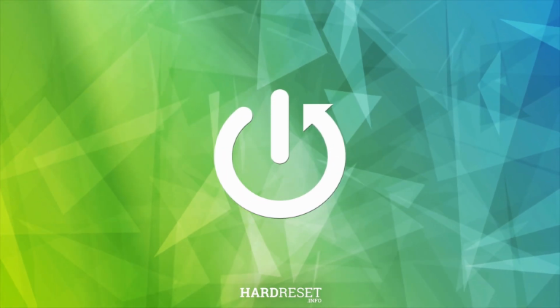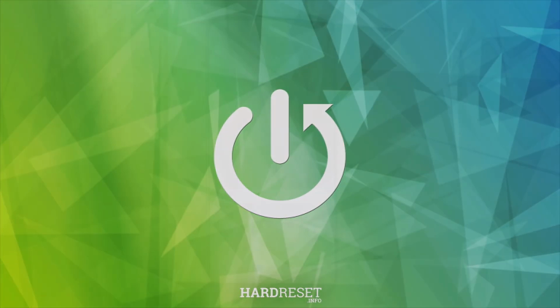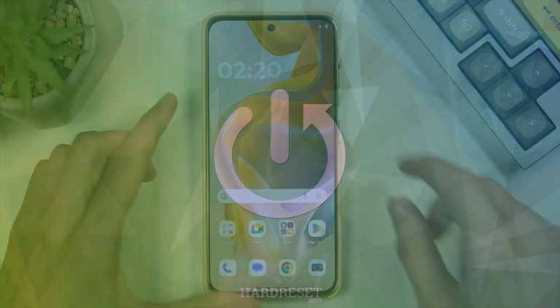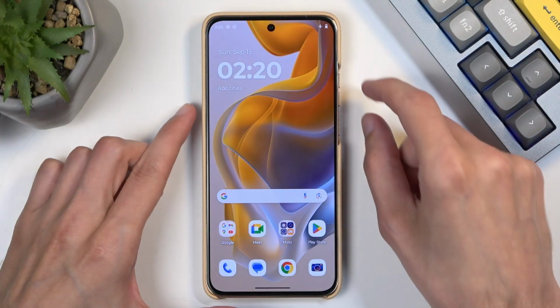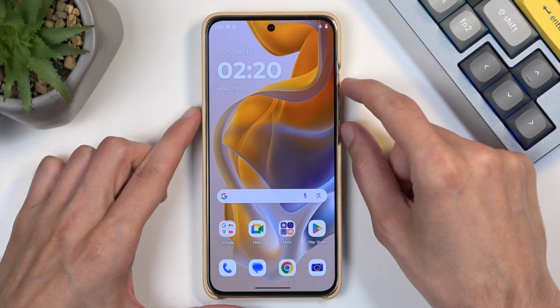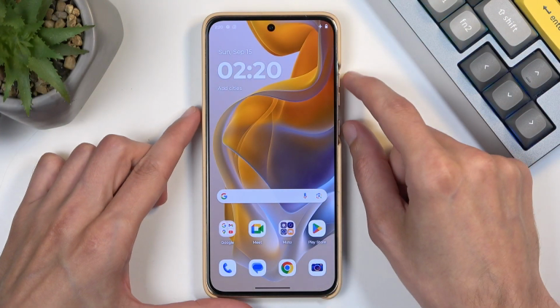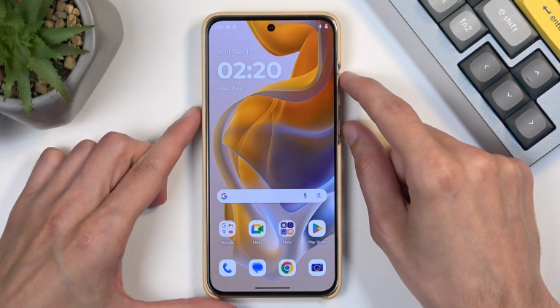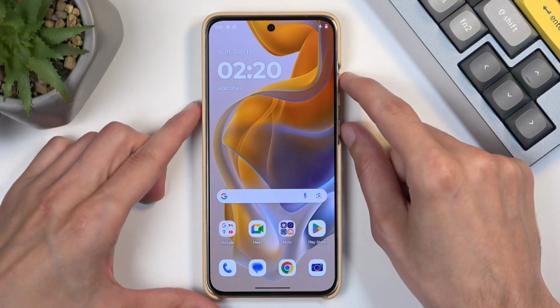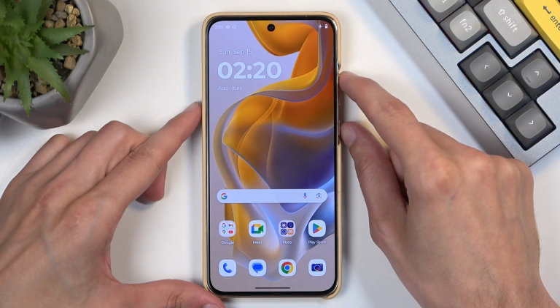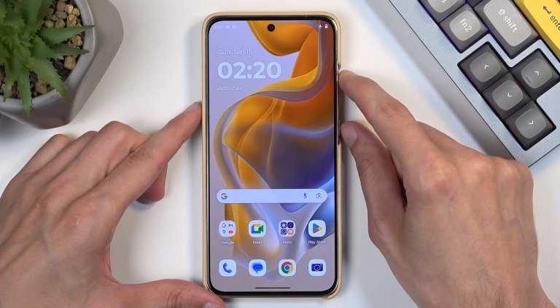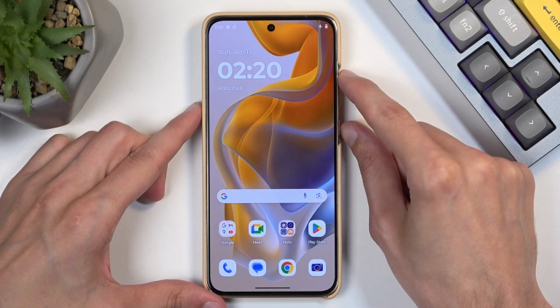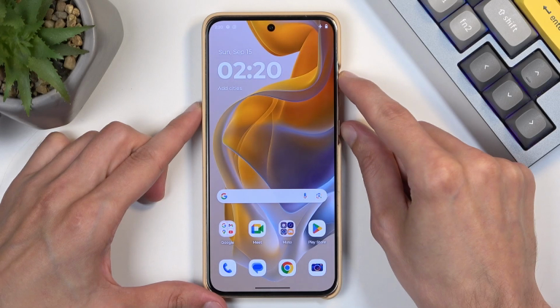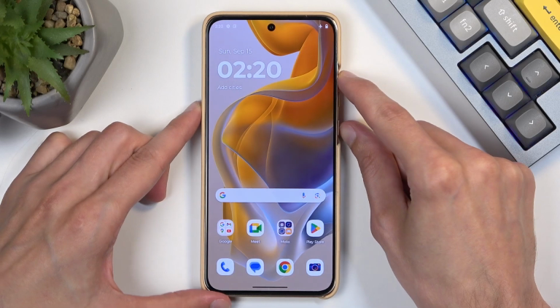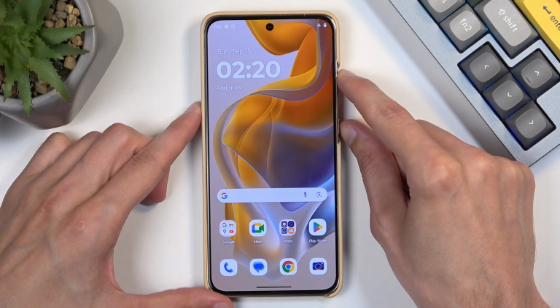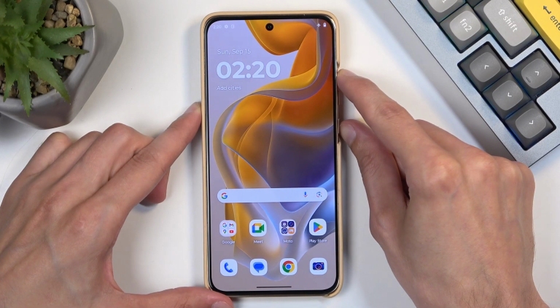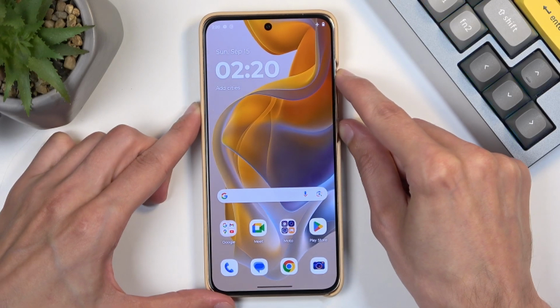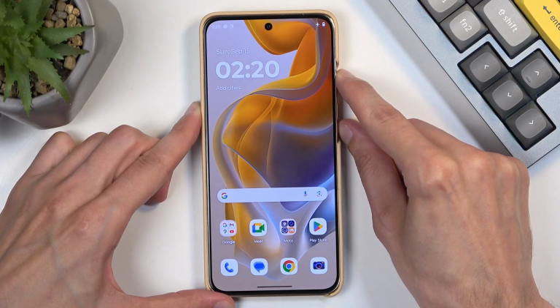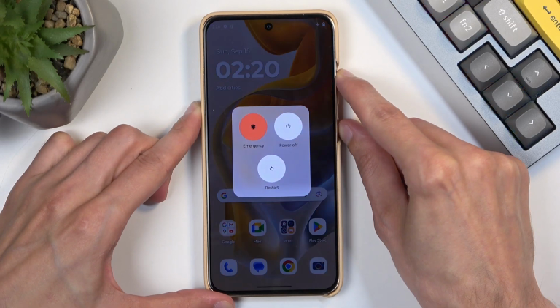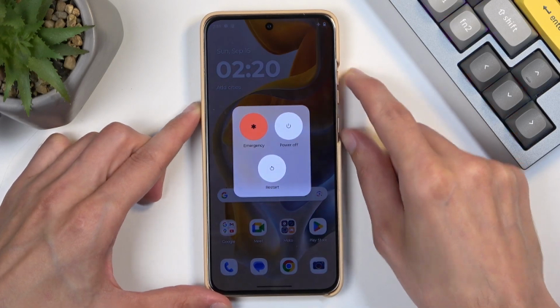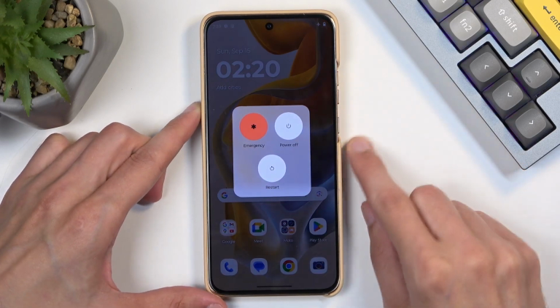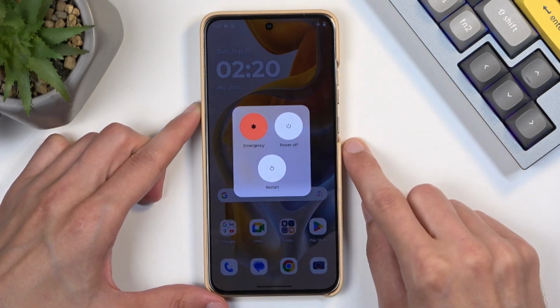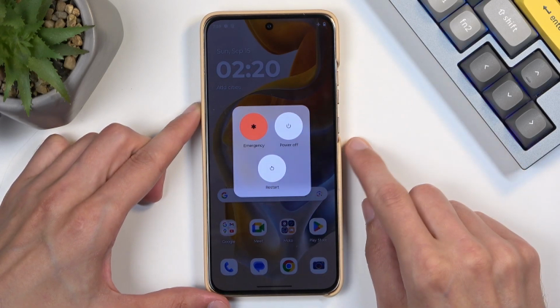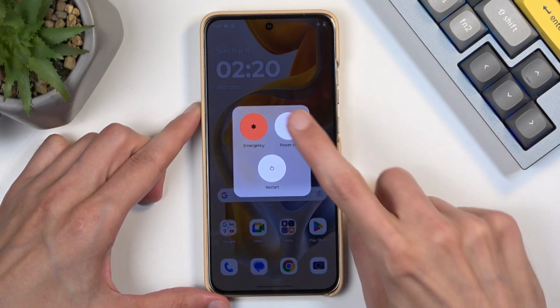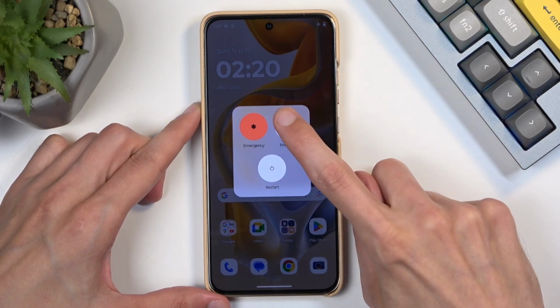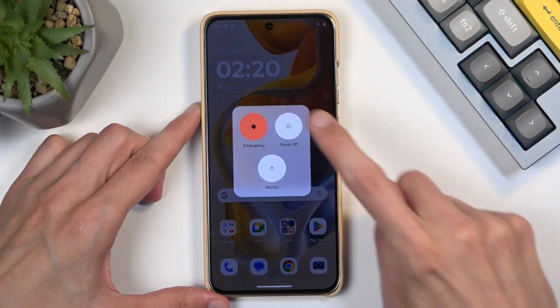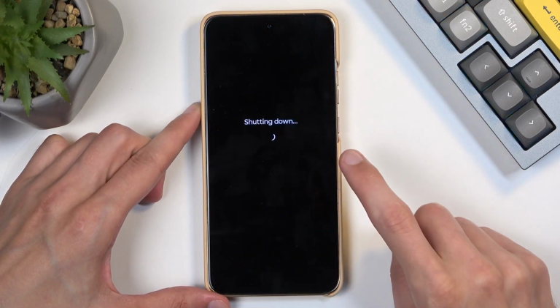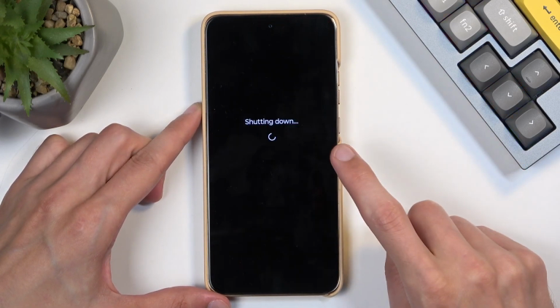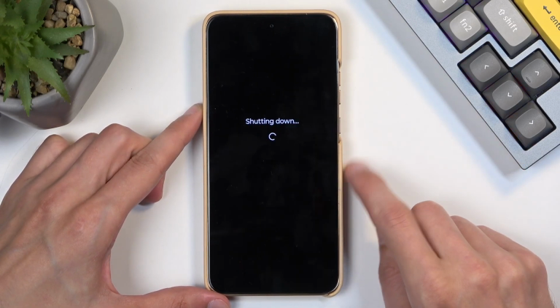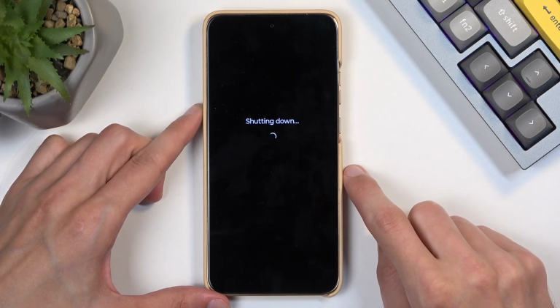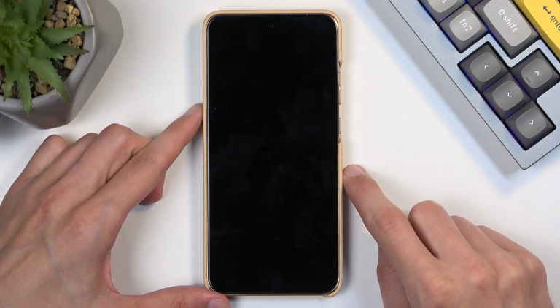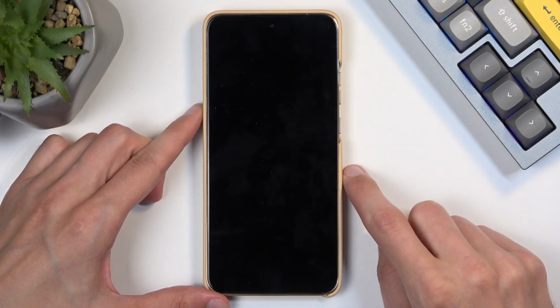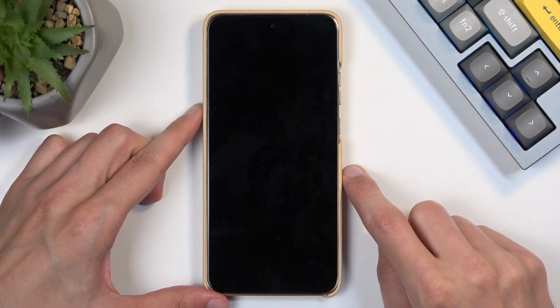To get started, you want to hold the power button and volume up at the same time, which will bring up your boot options, and simply select power off.